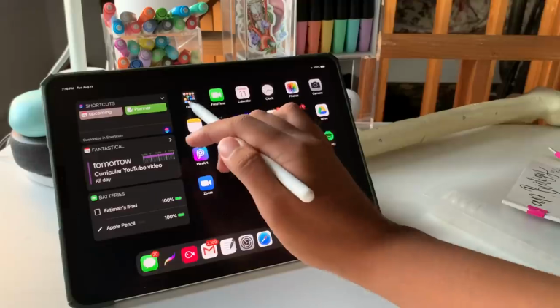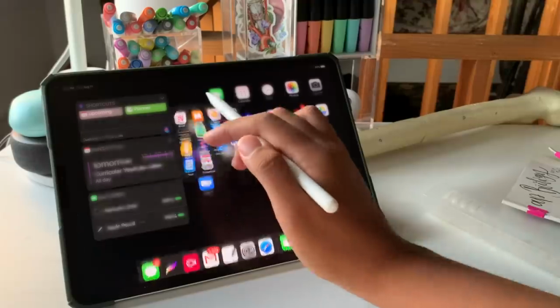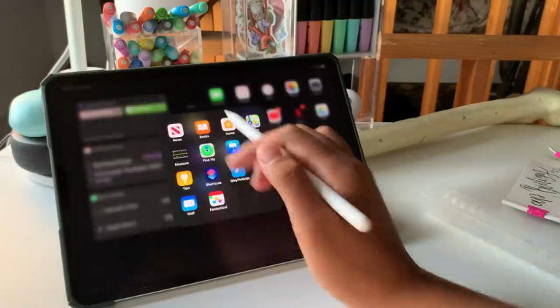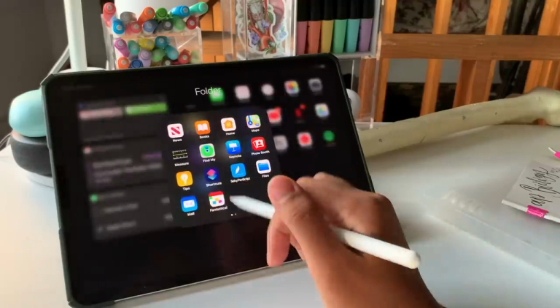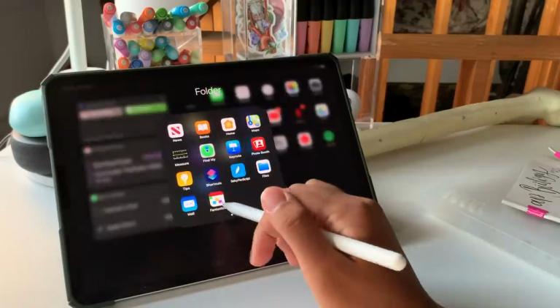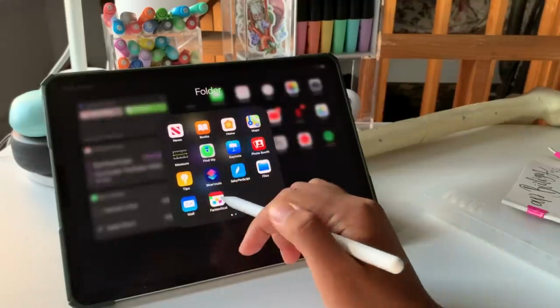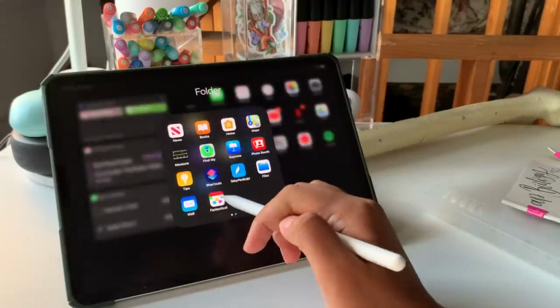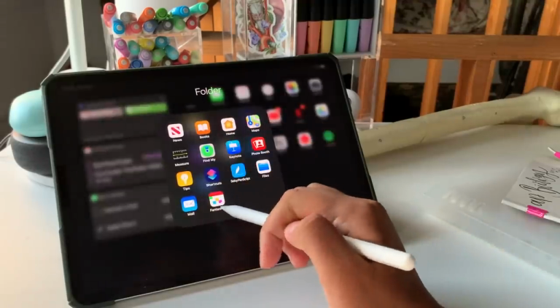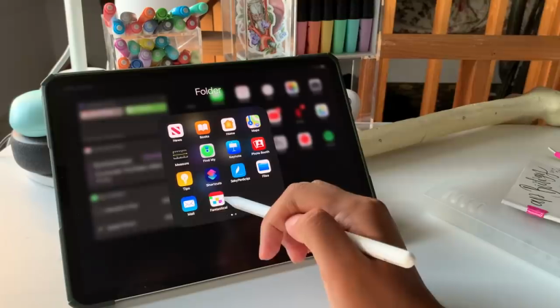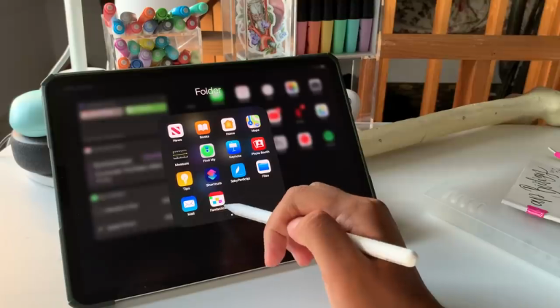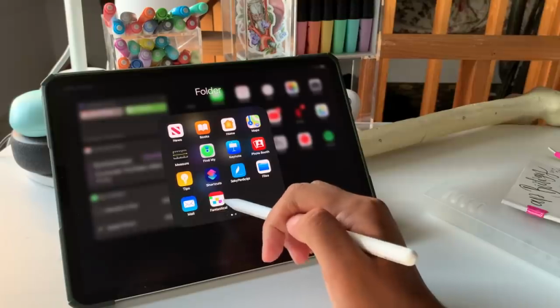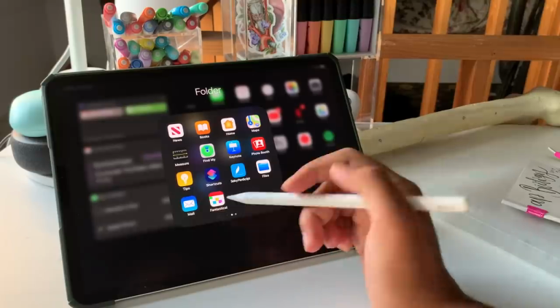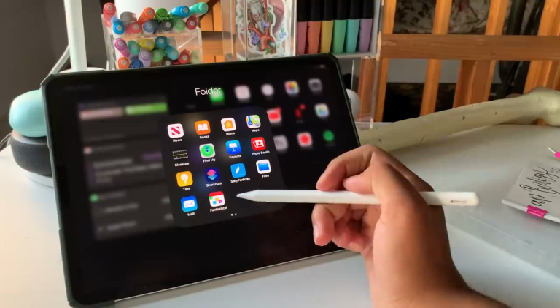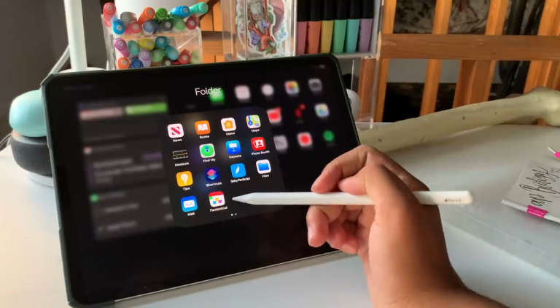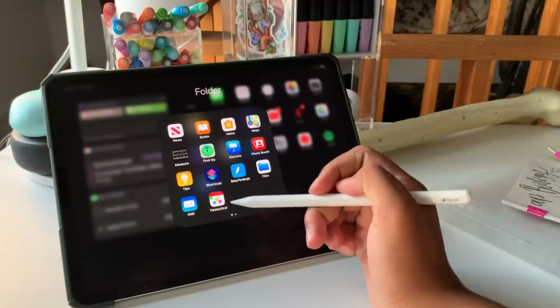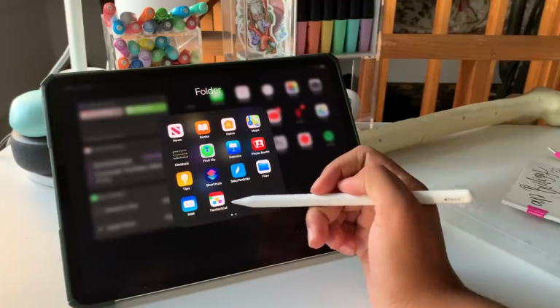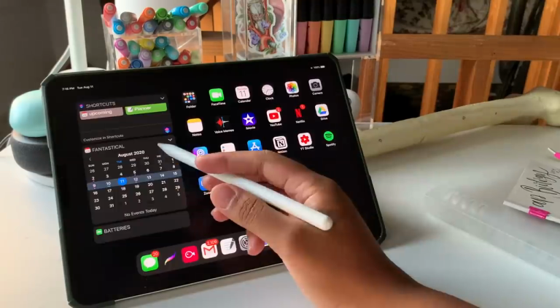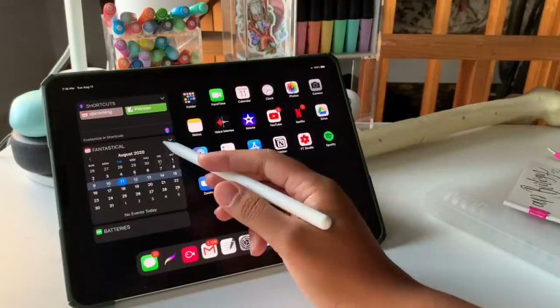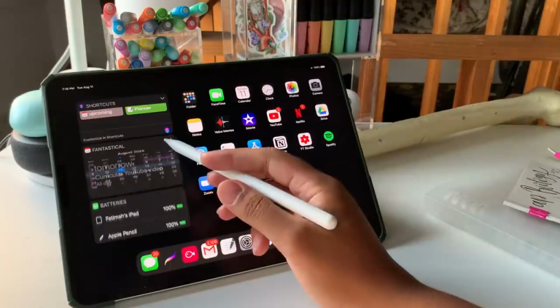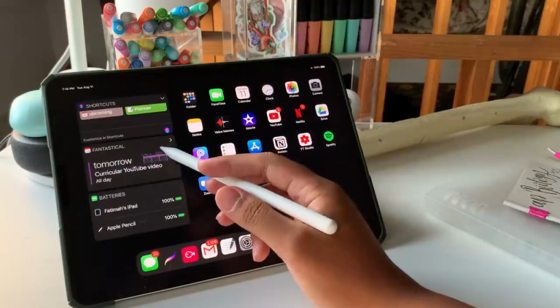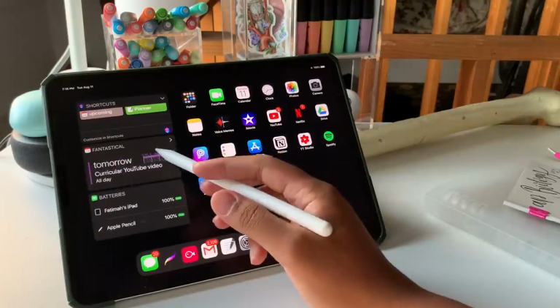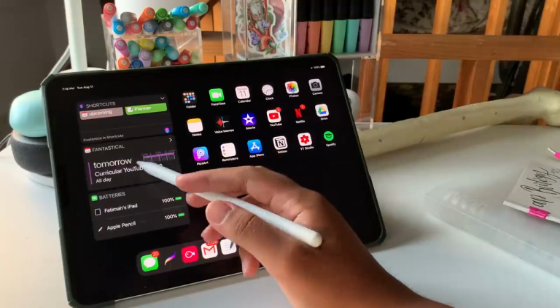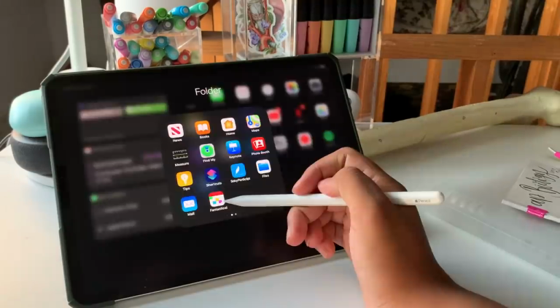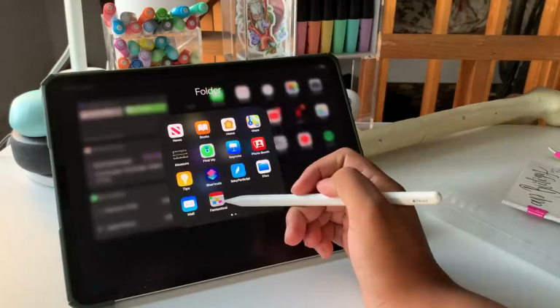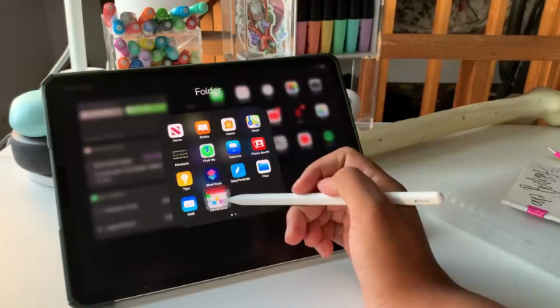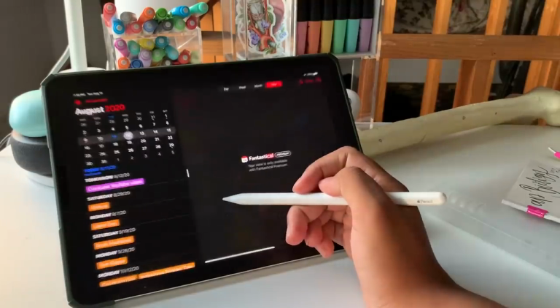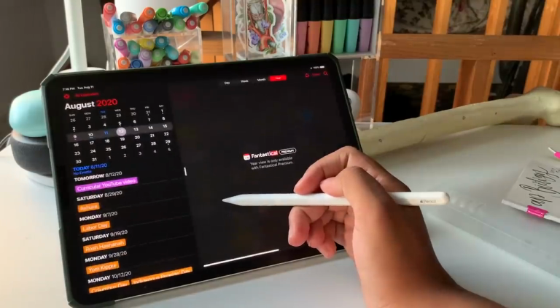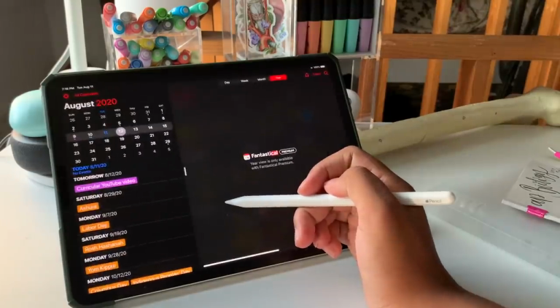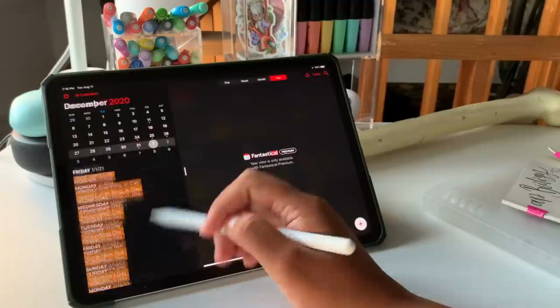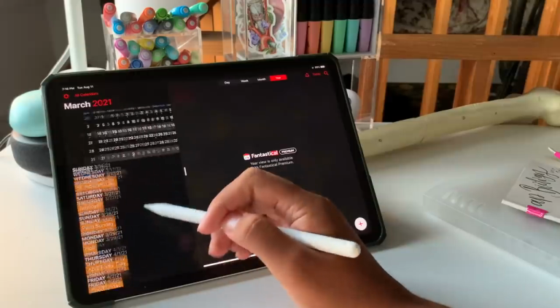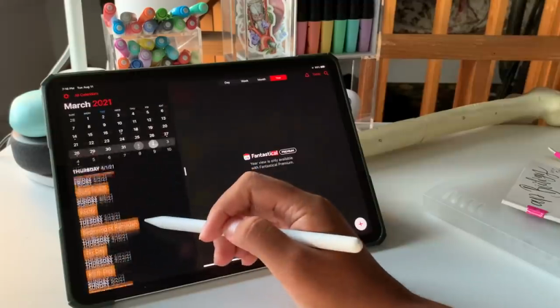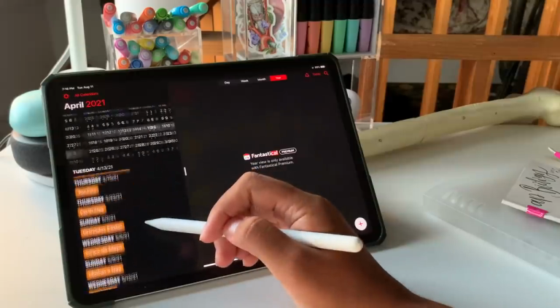Another one that I use on my iPad is called Fantastical Calendar, where it acts as a widget and as a normal app where I can look at upcoming events.